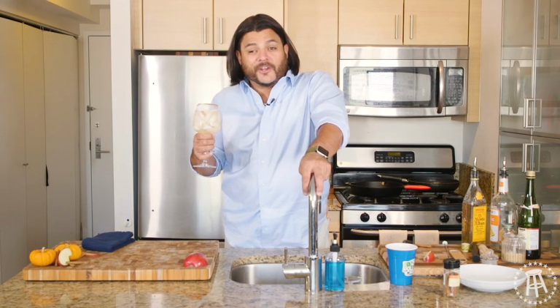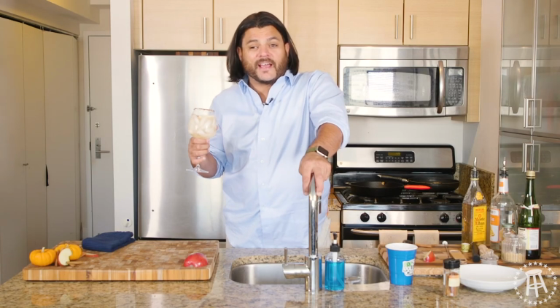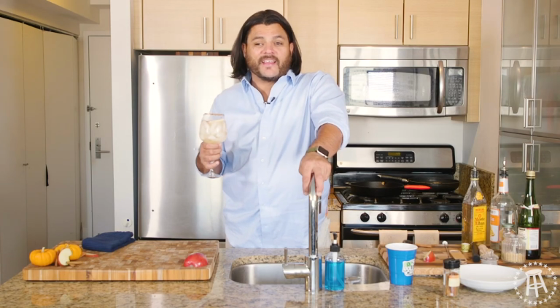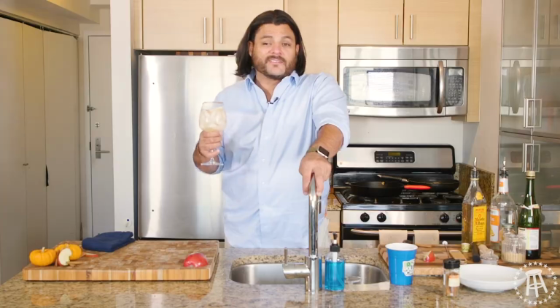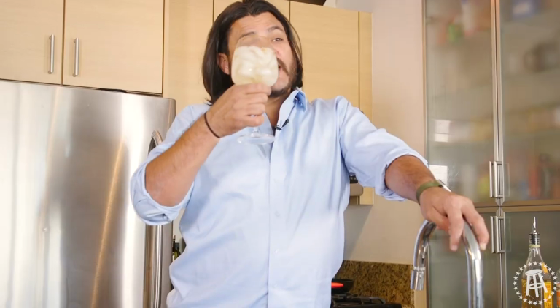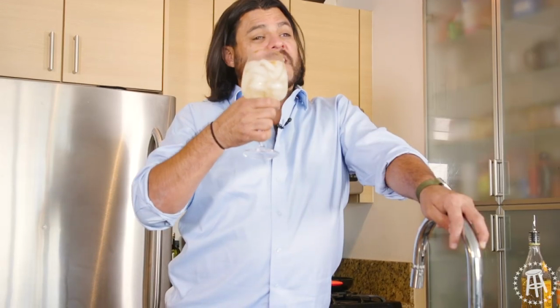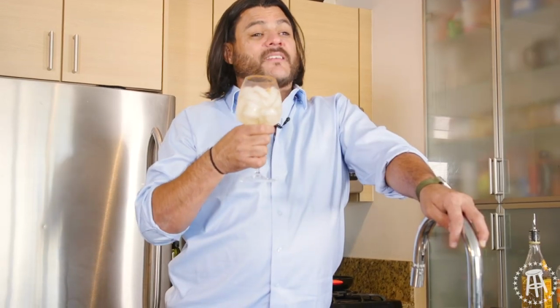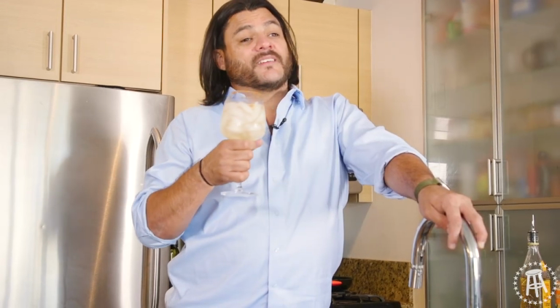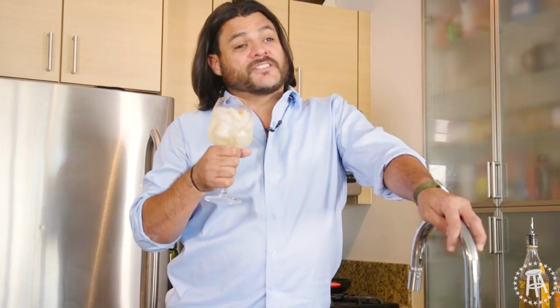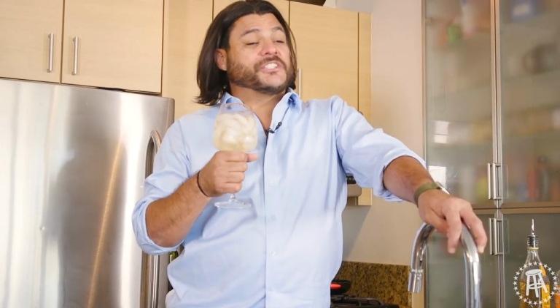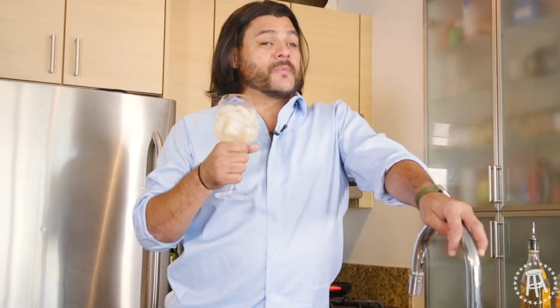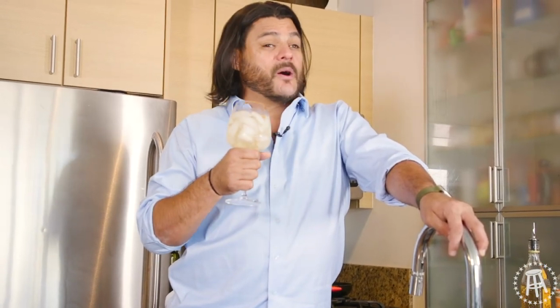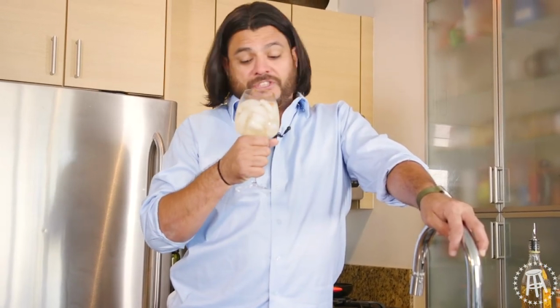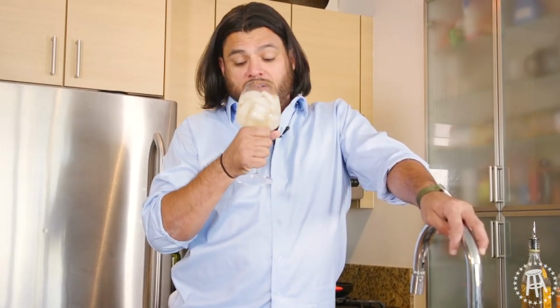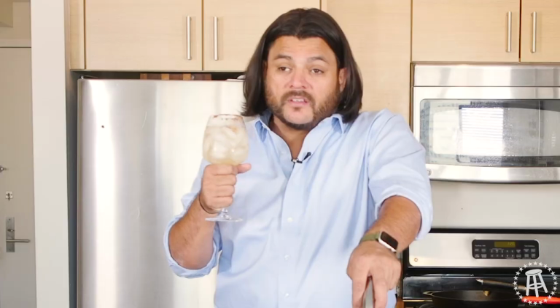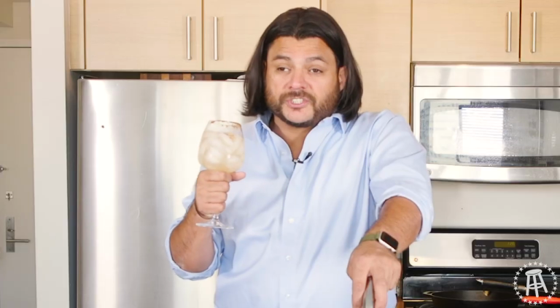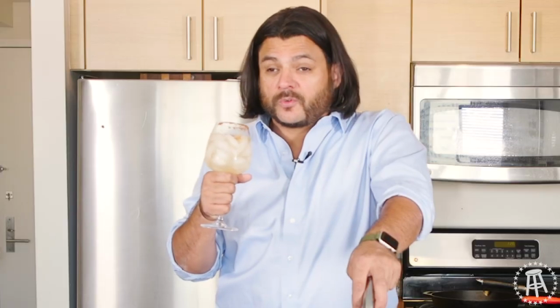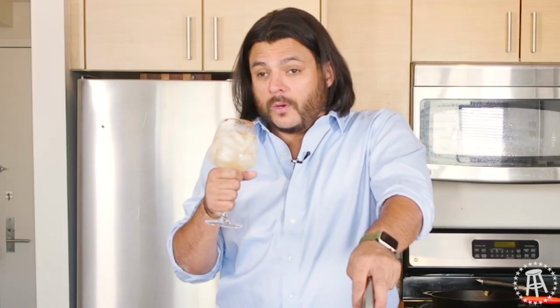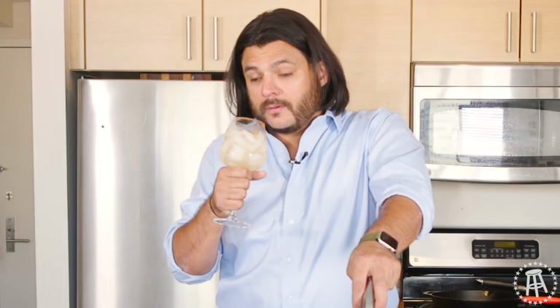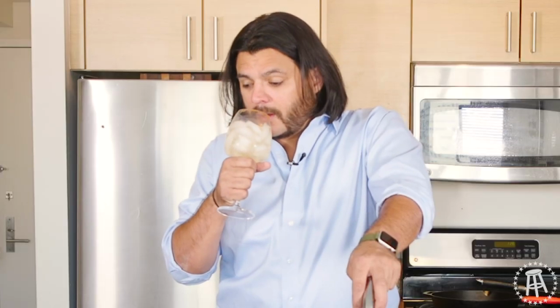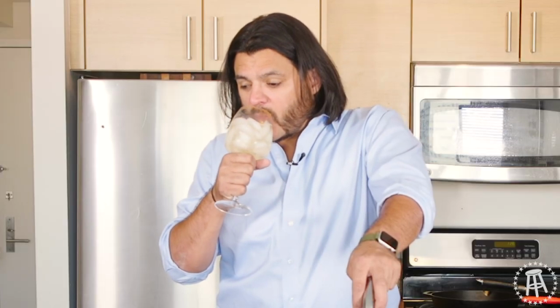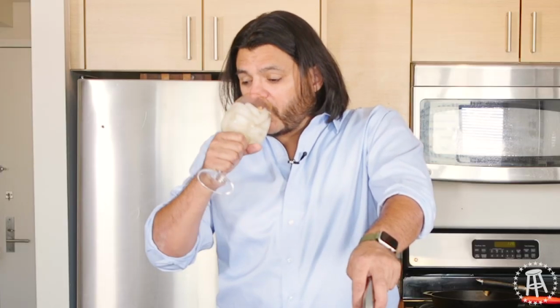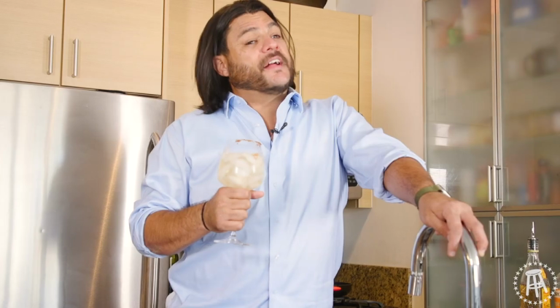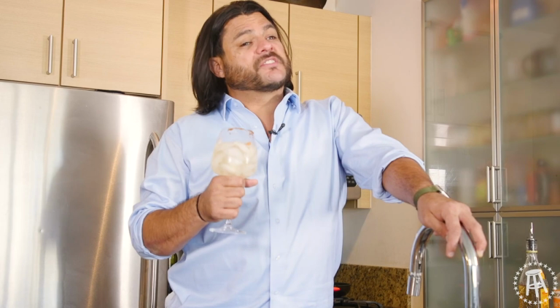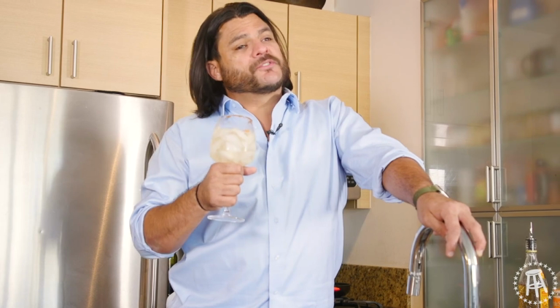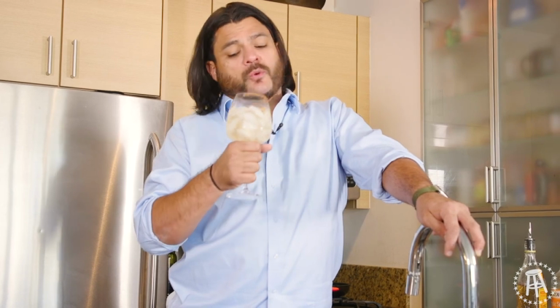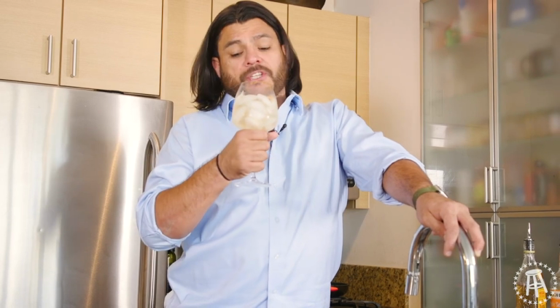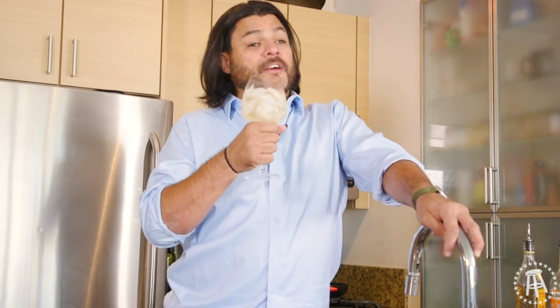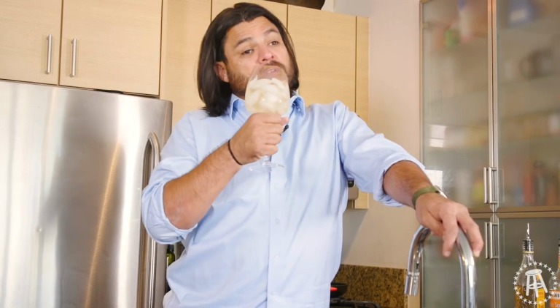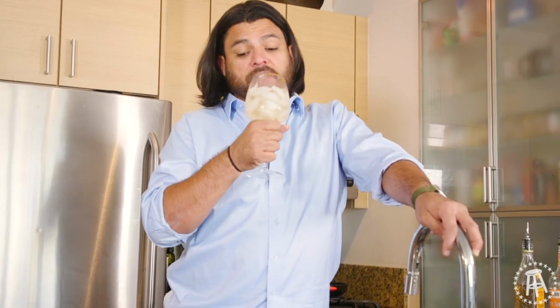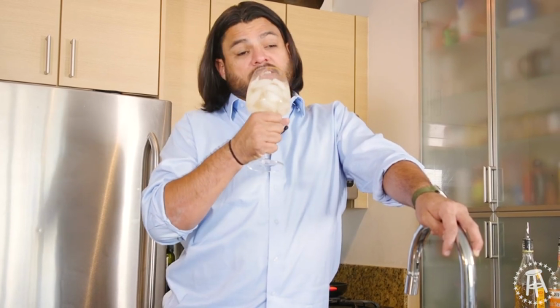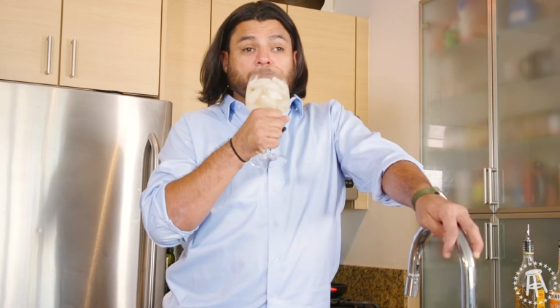You got to know what you like. I know what I like — I like this cocktail. It tastes delicious no matter how old you are, as long as you're over 21. That's this episode of $20 Chef. See you guys next time.